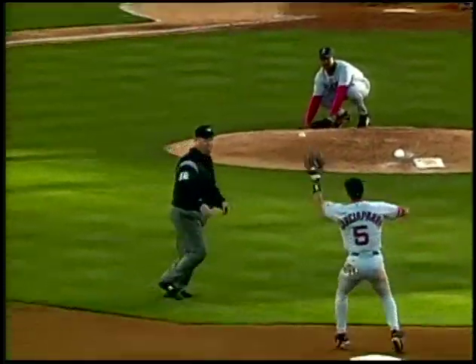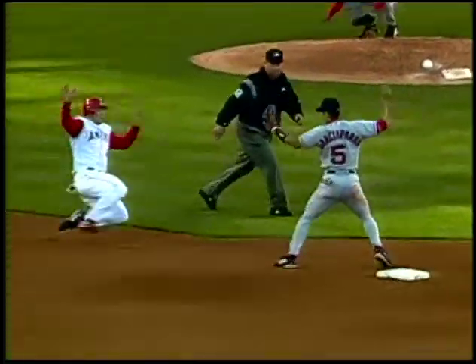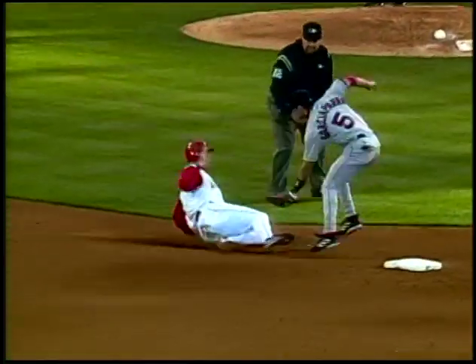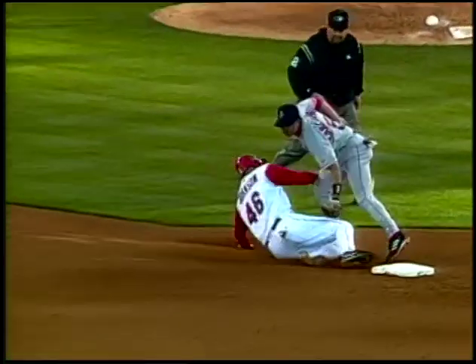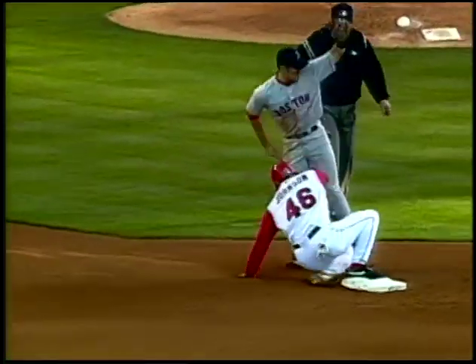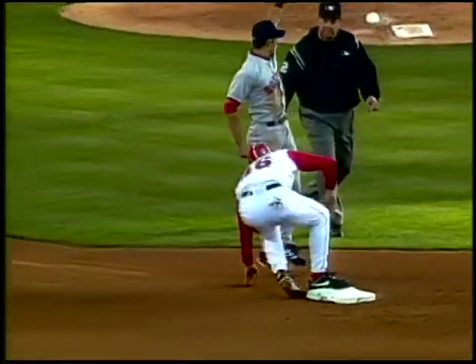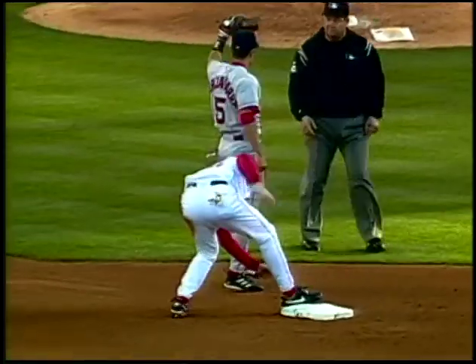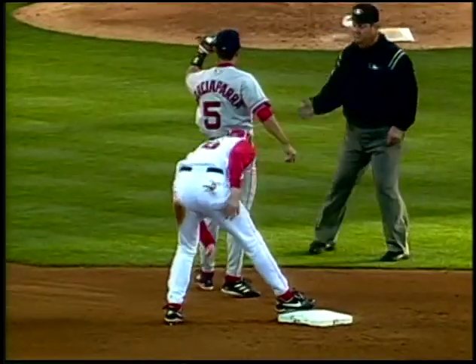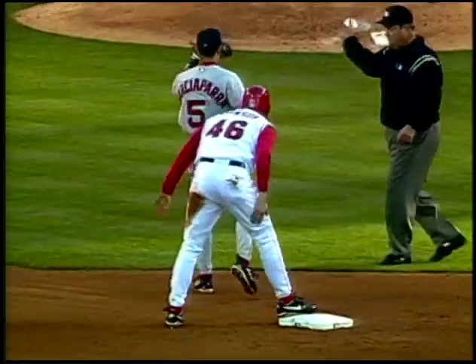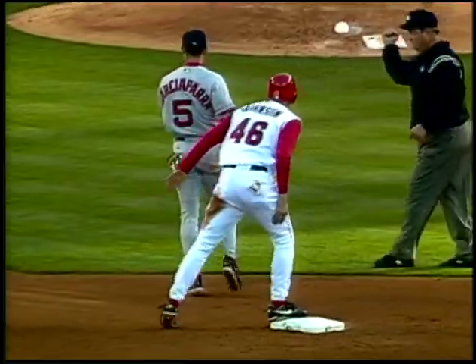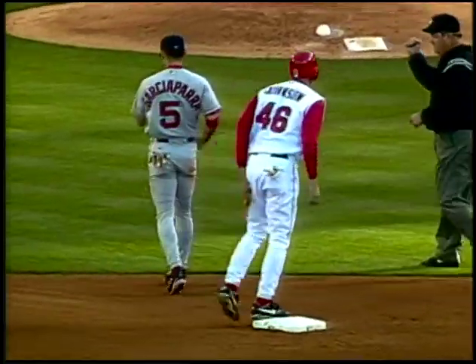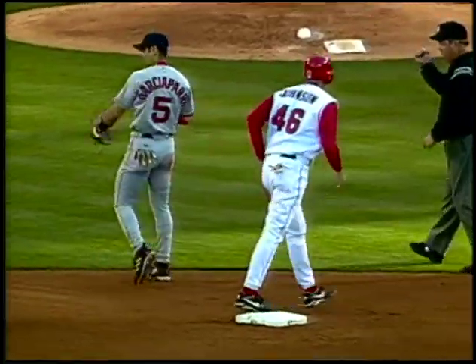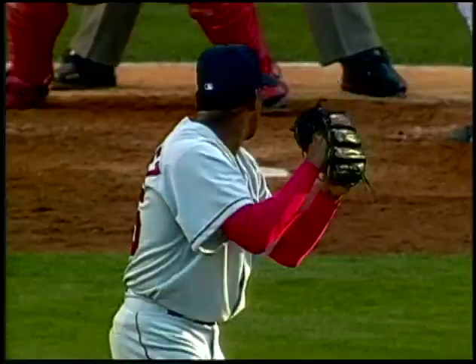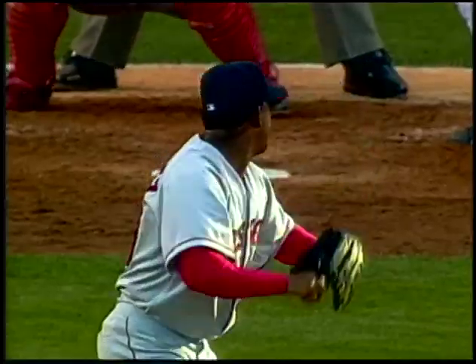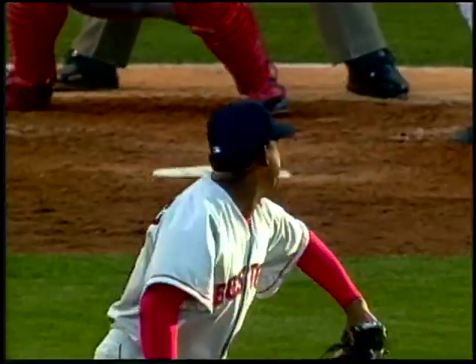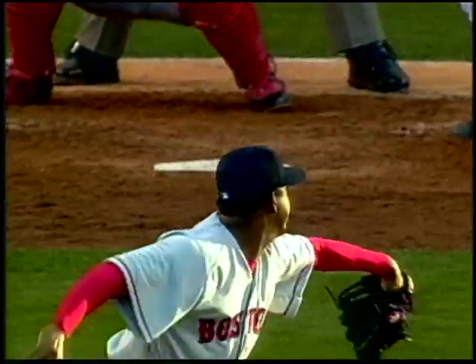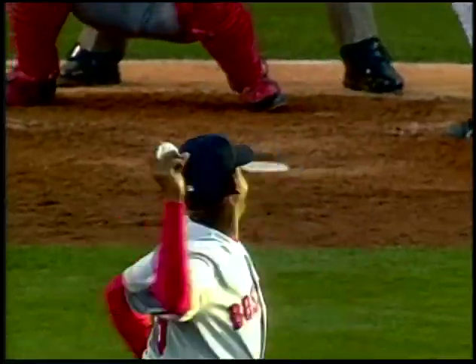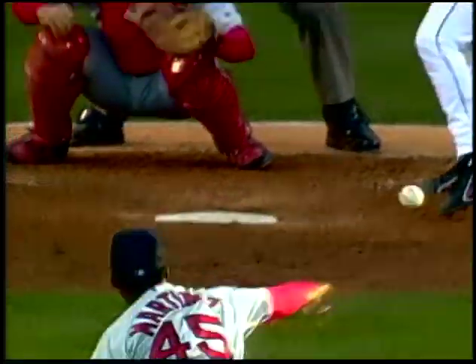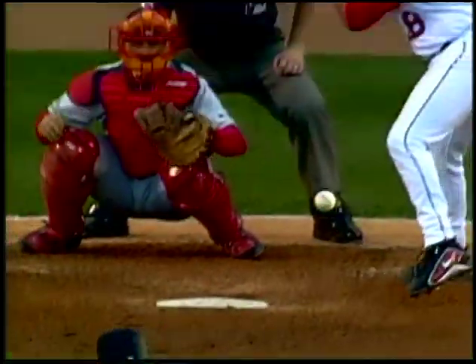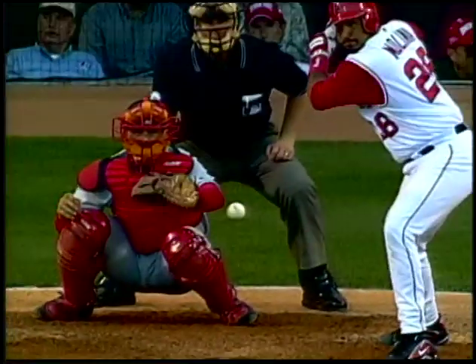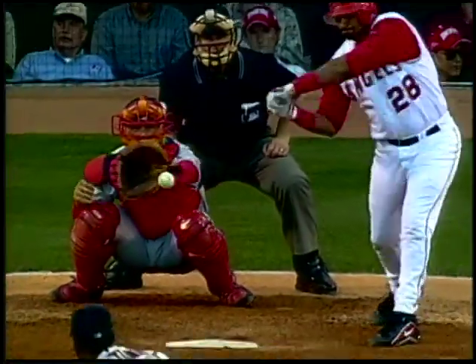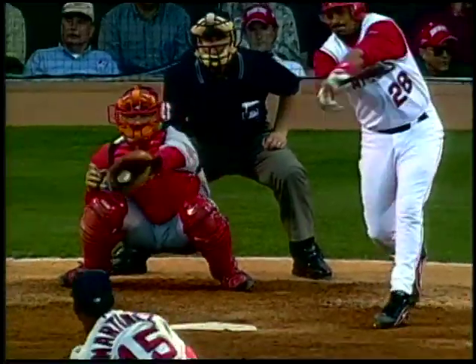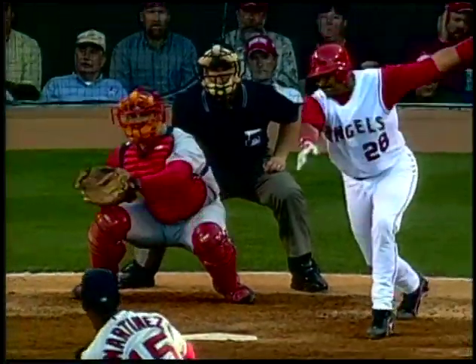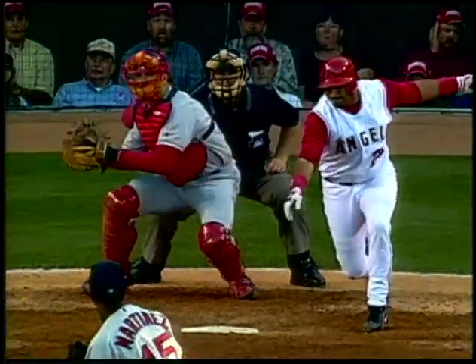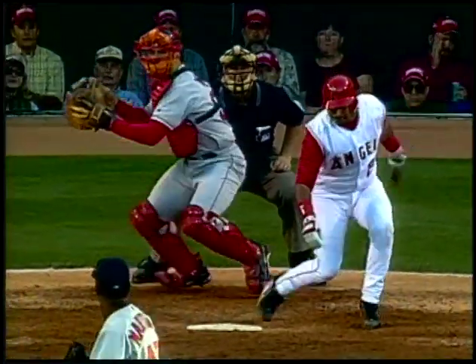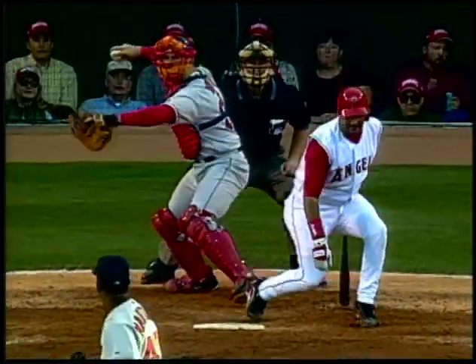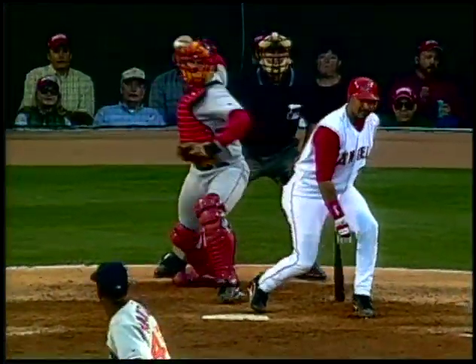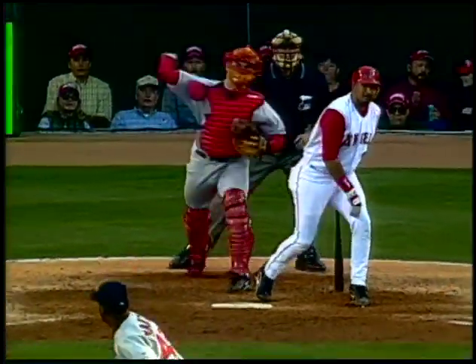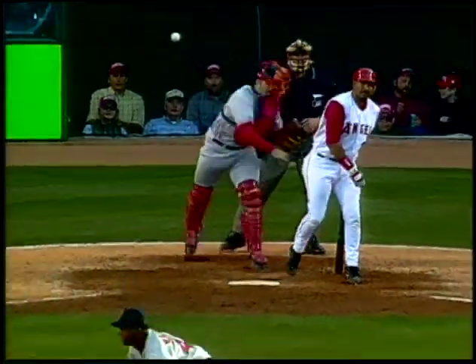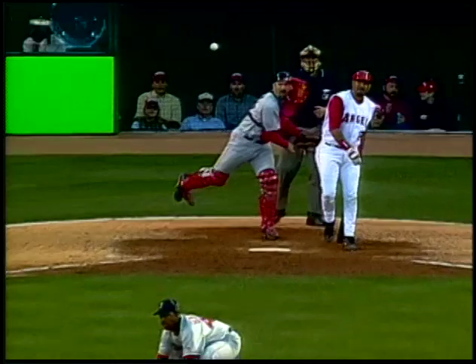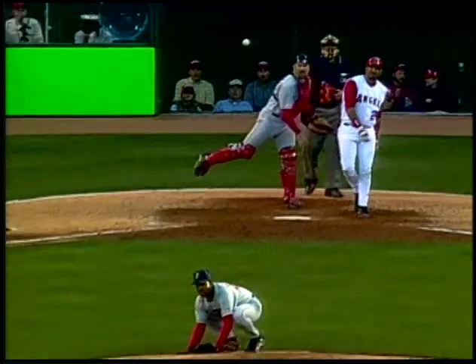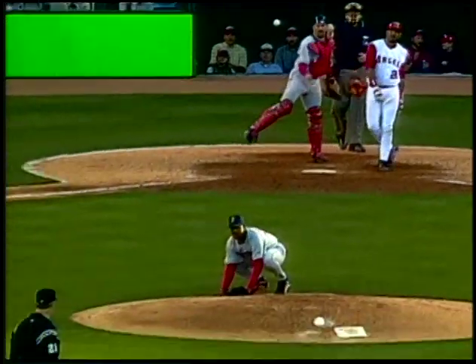A beautiful throw by Varitek to get Johnson at second. Let's look at that again — just perfect. Even with Johnson's speed, you just can't mess with Pythagoras.